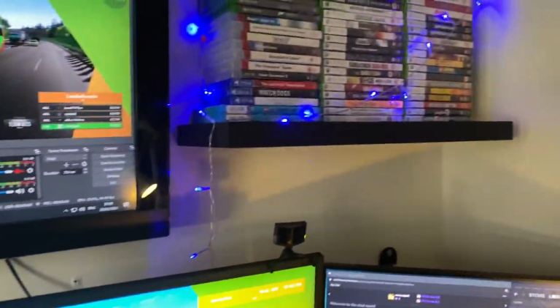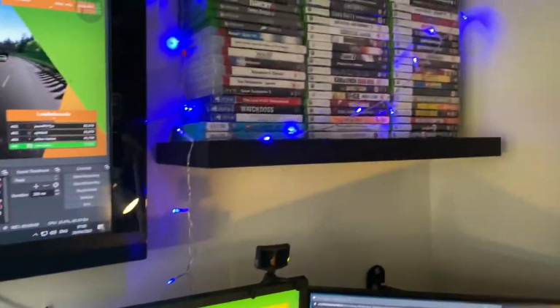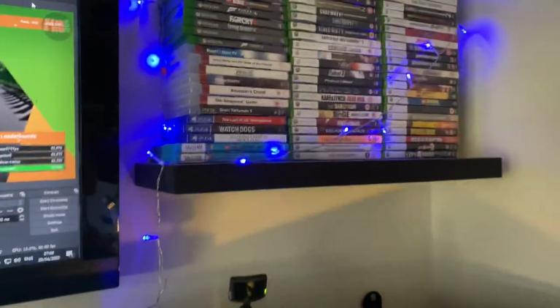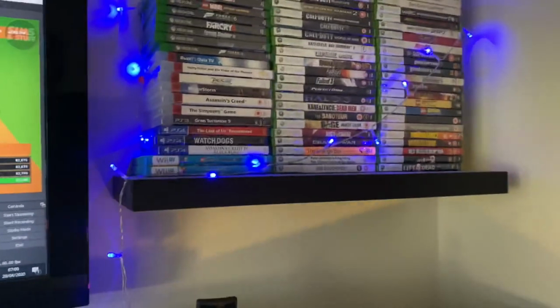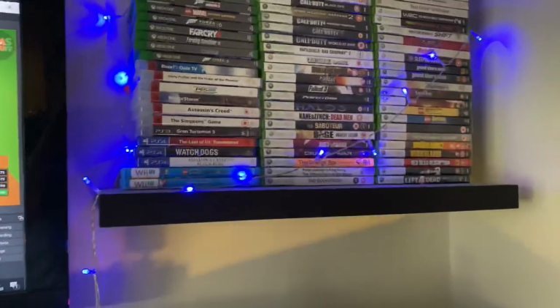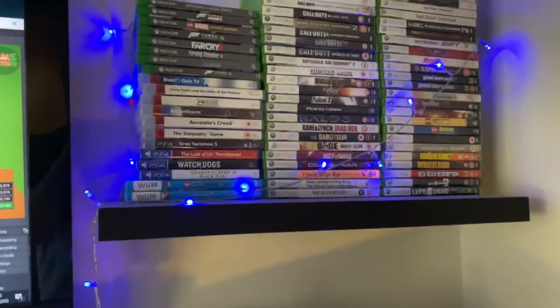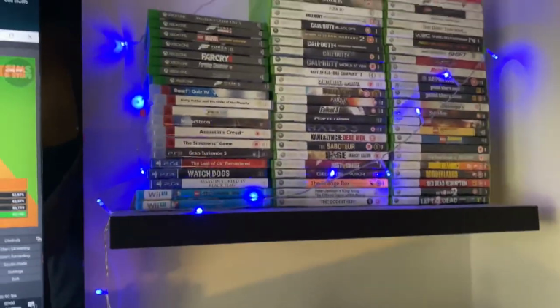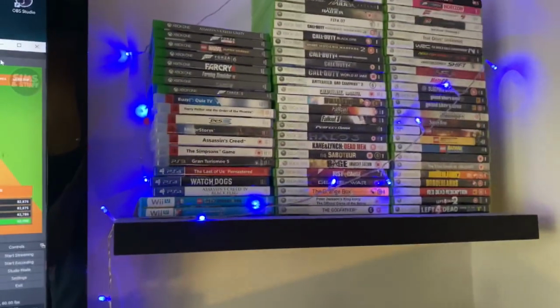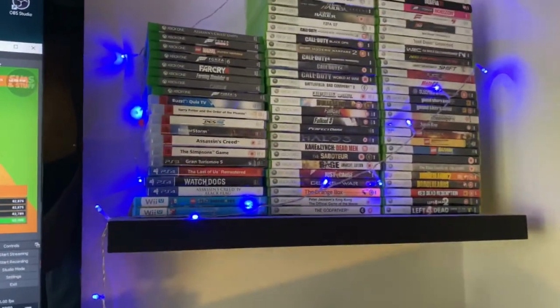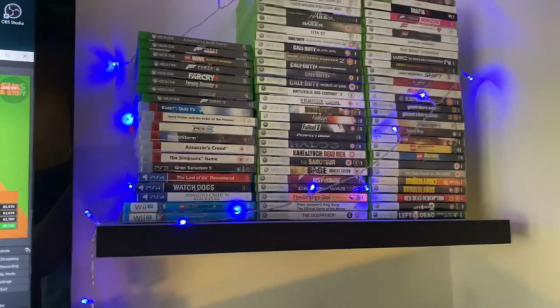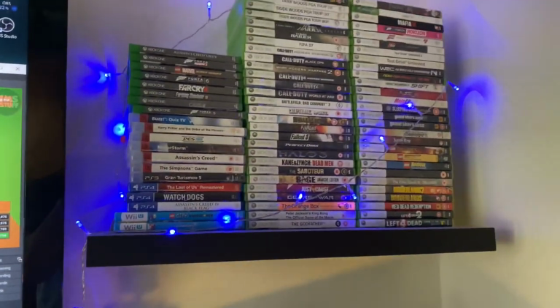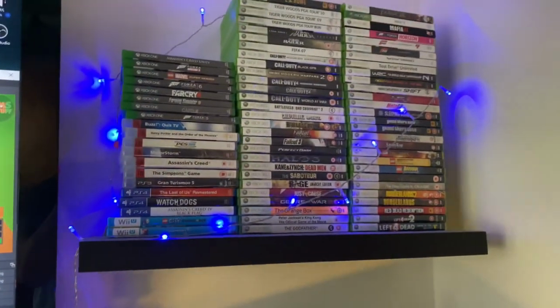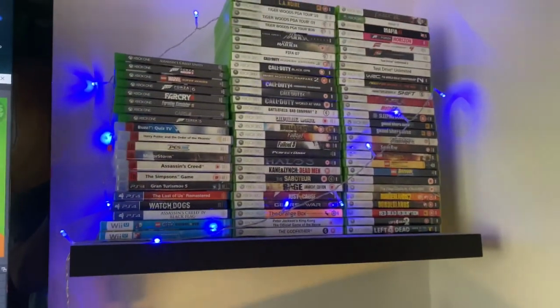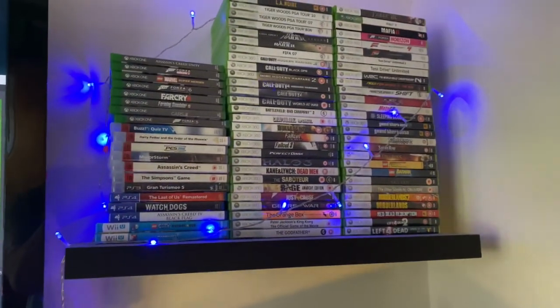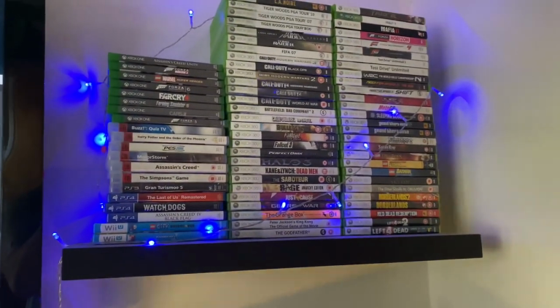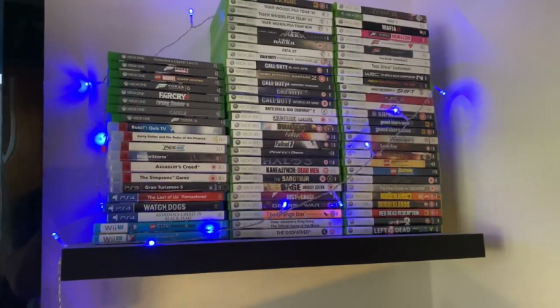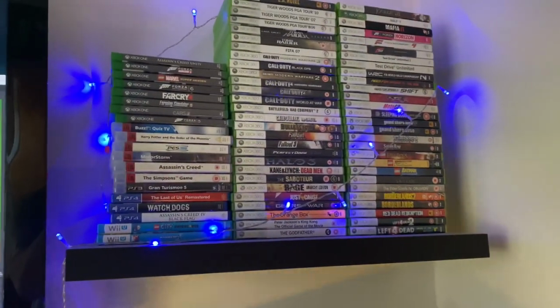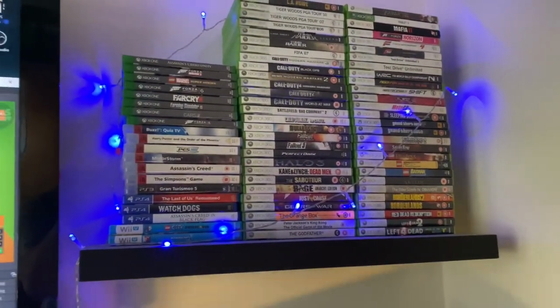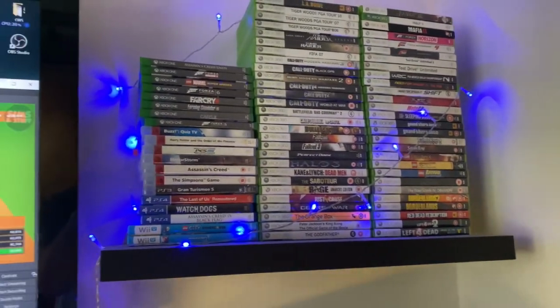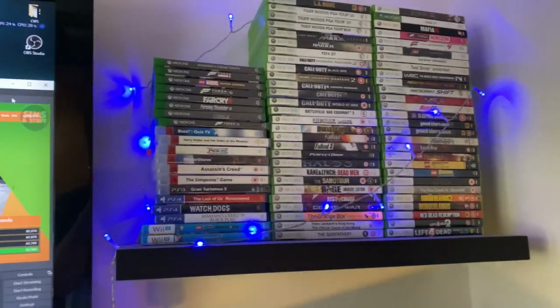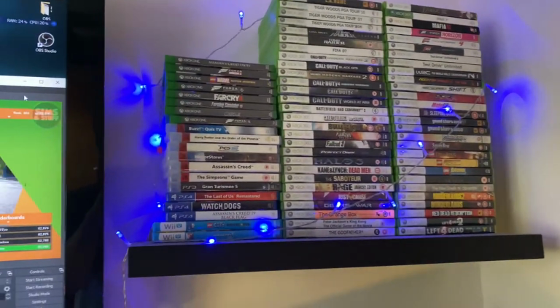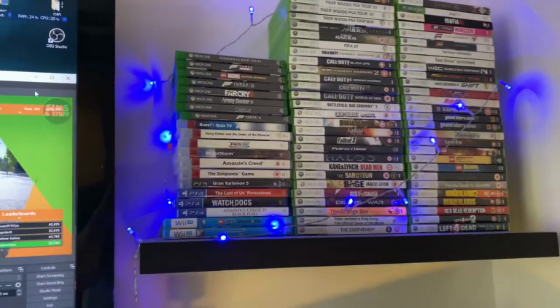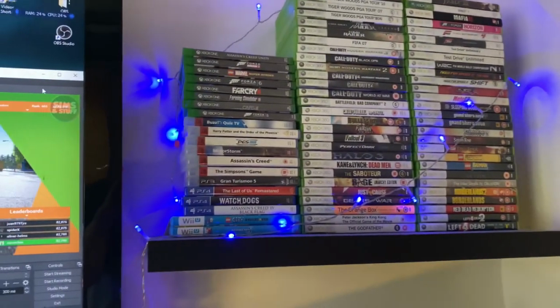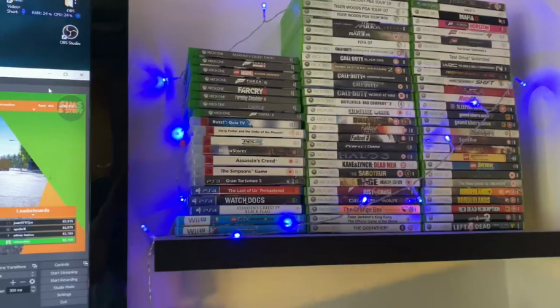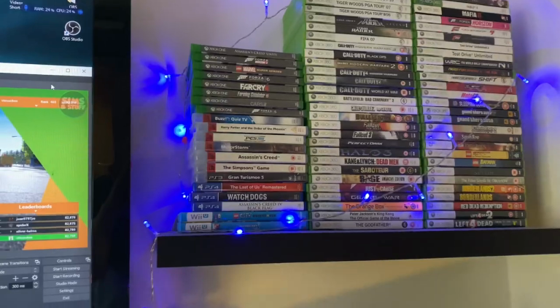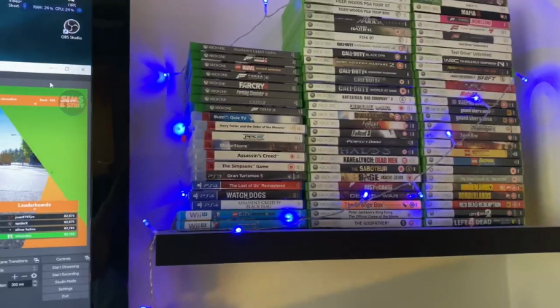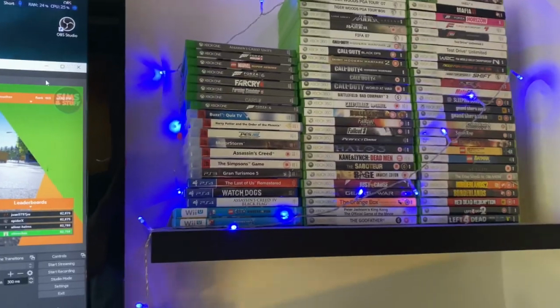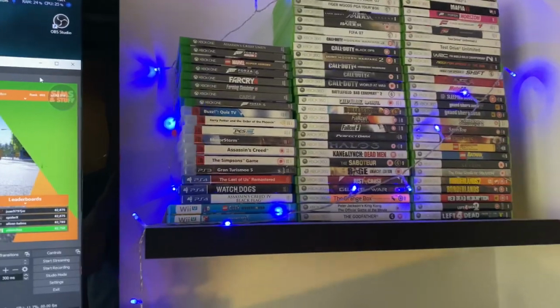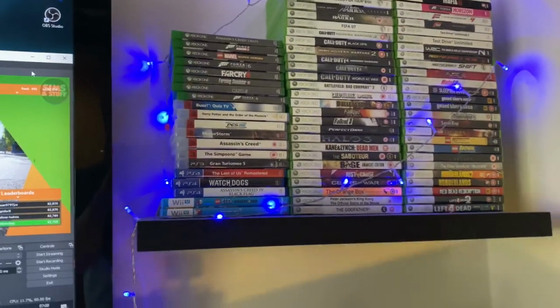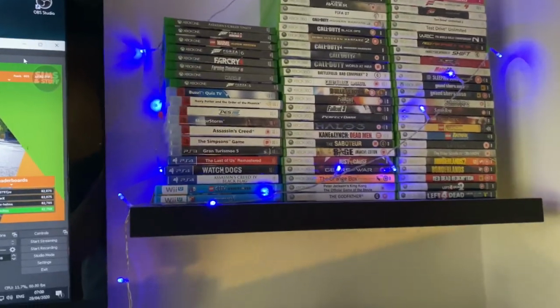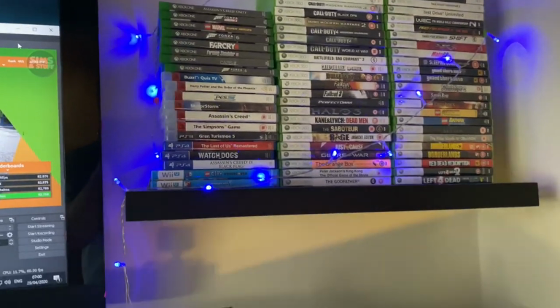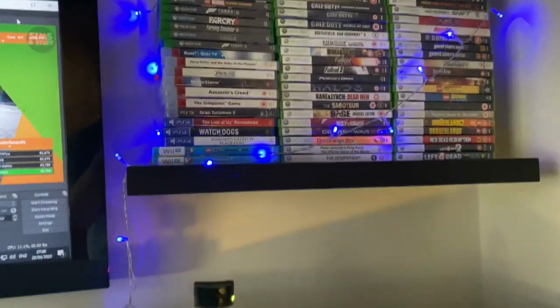Over to the side here, I have all my Xbox 360, Xbox One, PS4, and Wii U games.